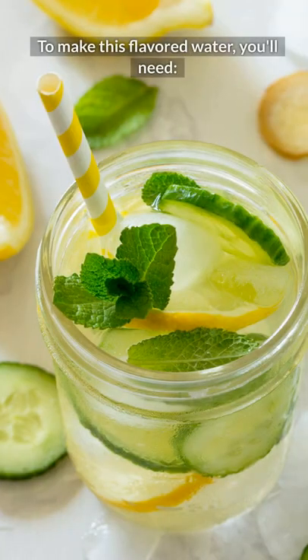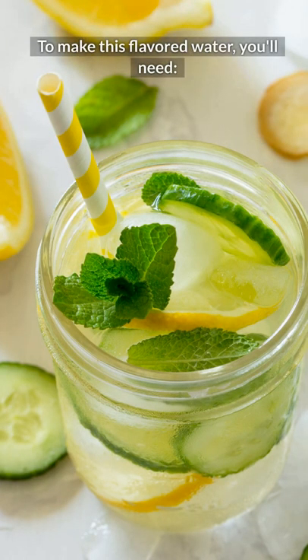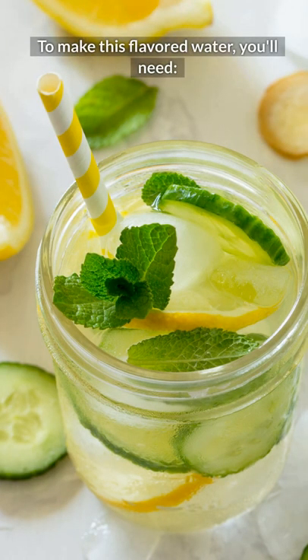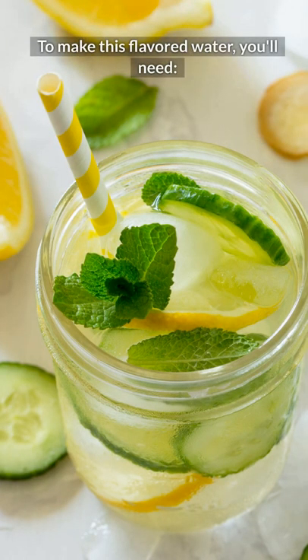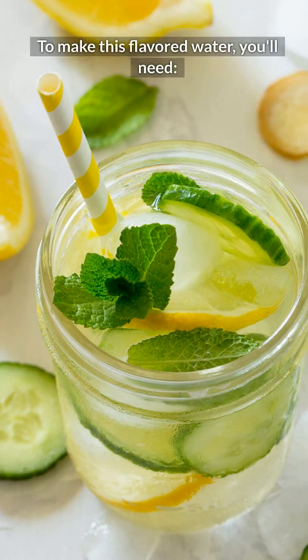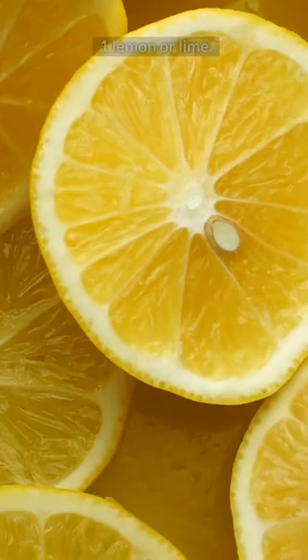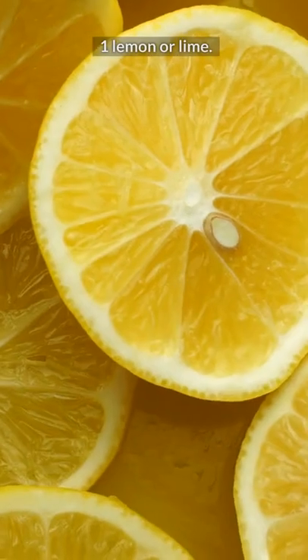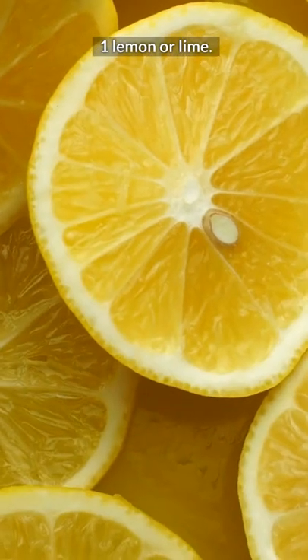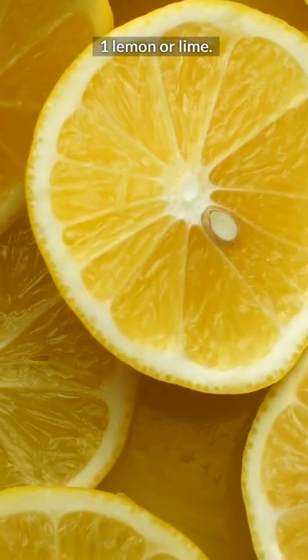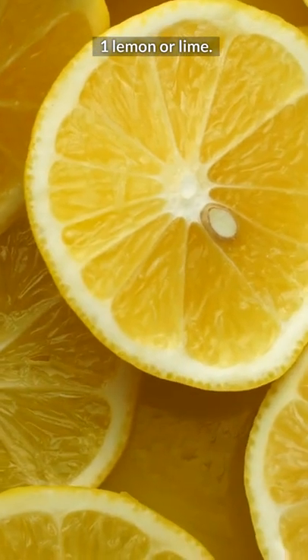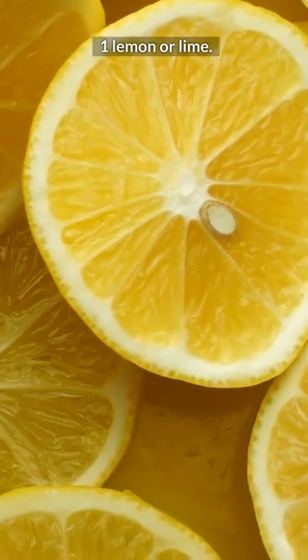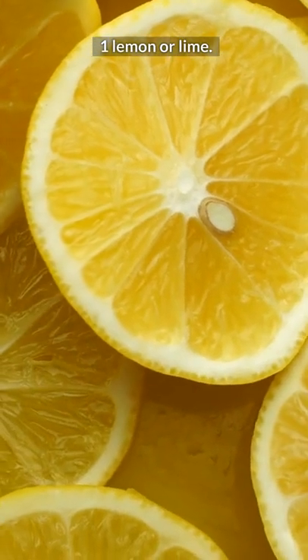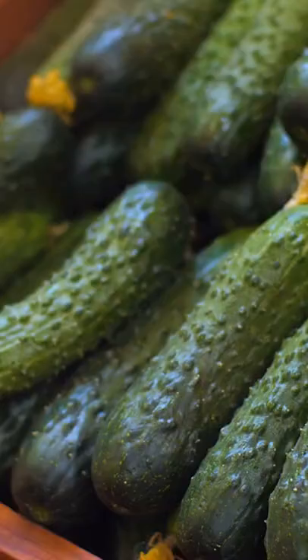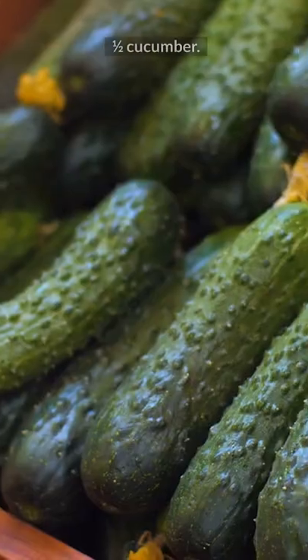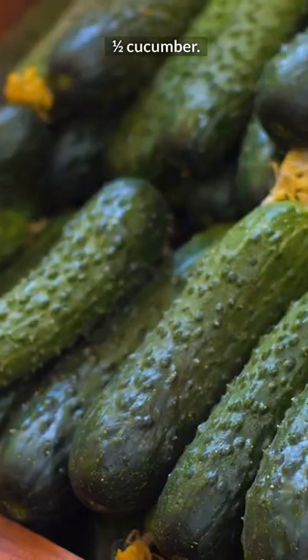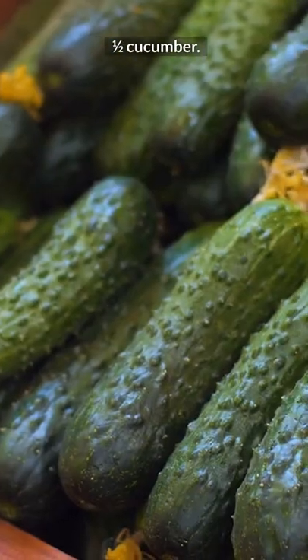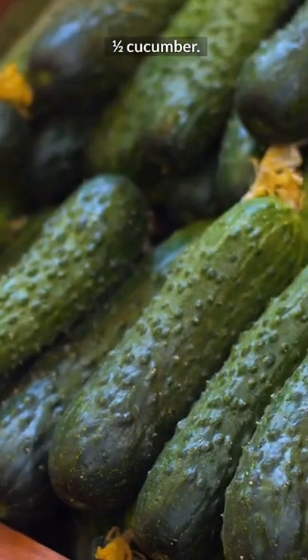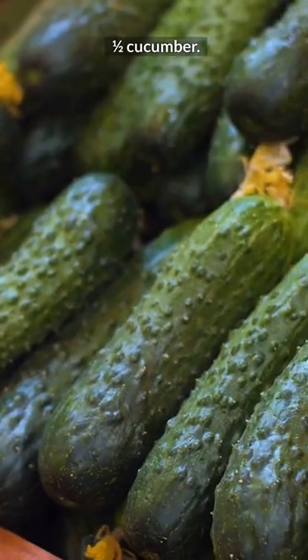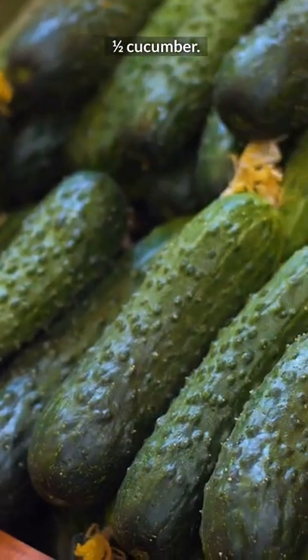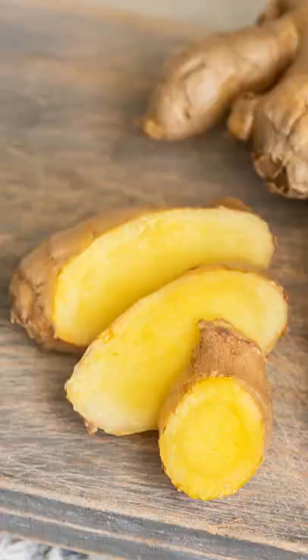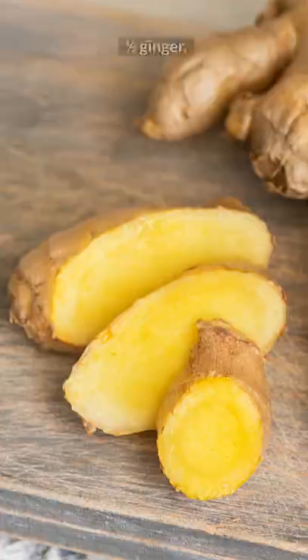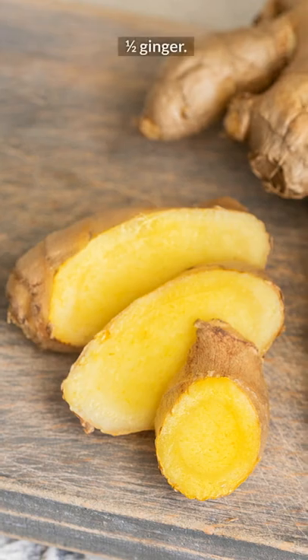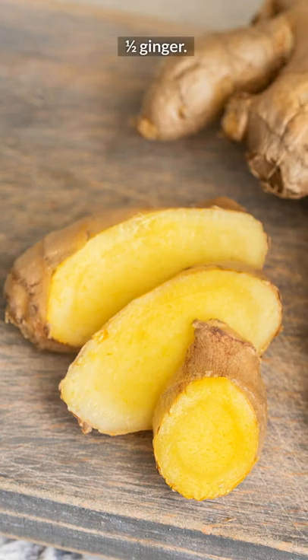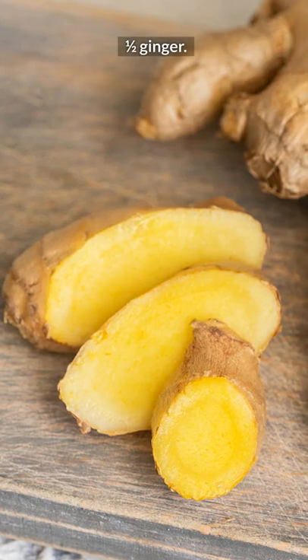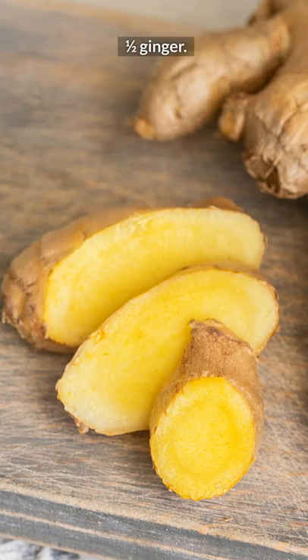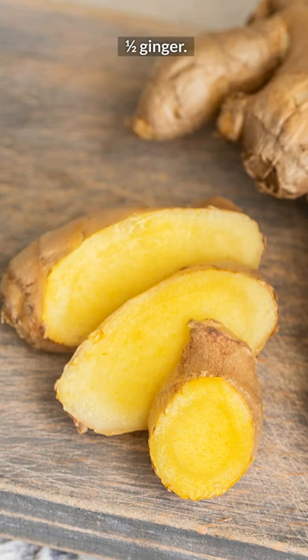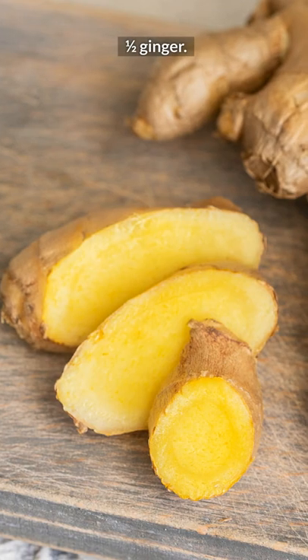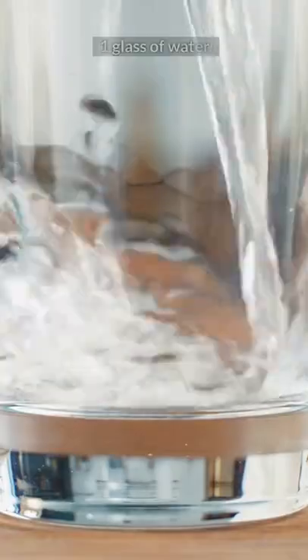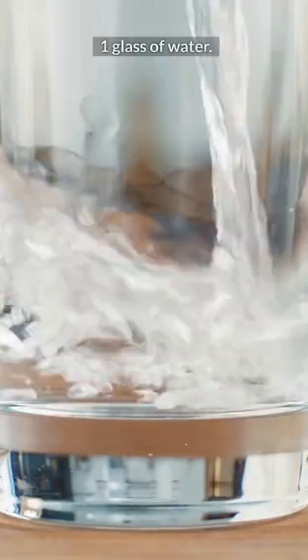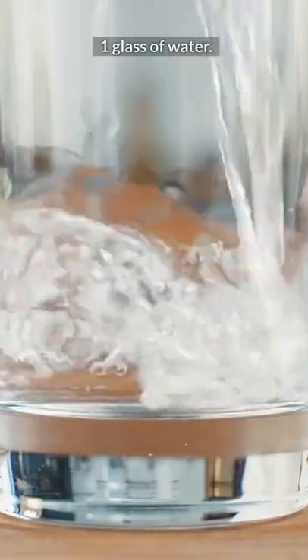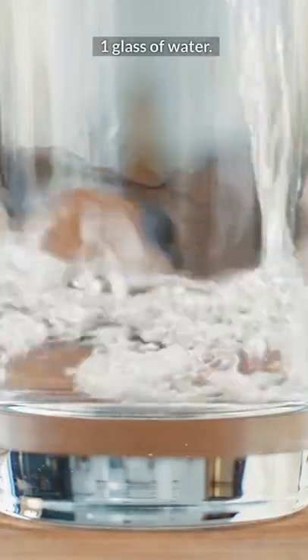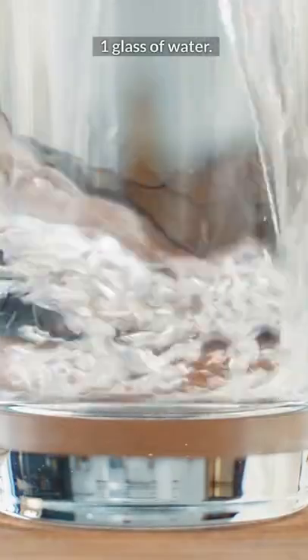you'll need 1 lemon or lime, ½ cucumber, ½ ginger, and 1 glass of water.